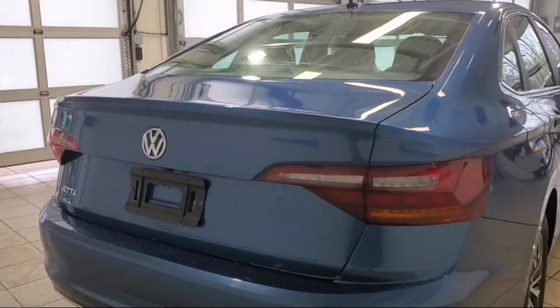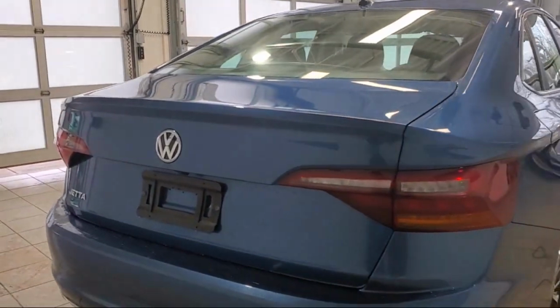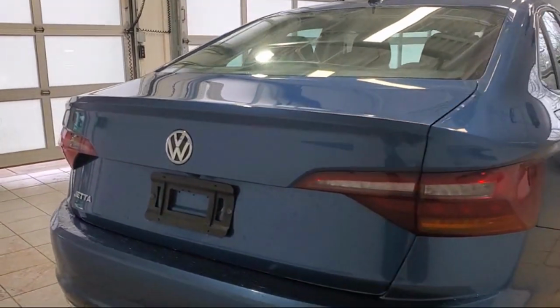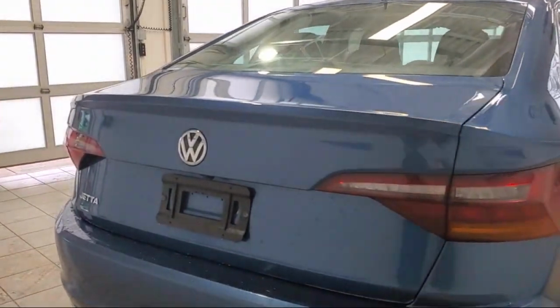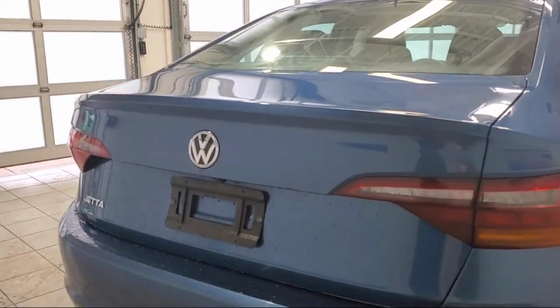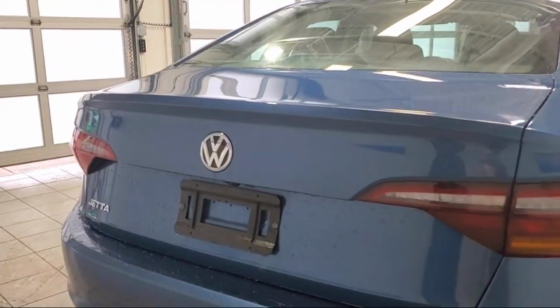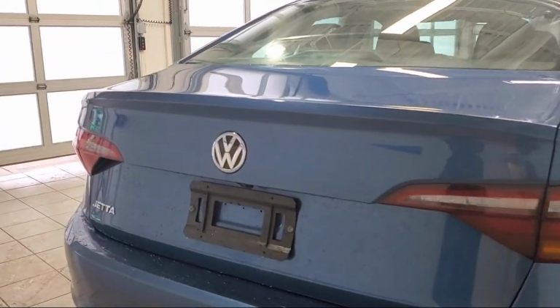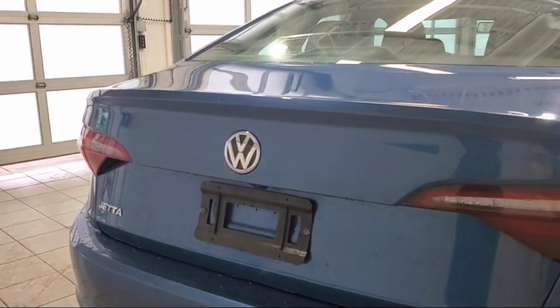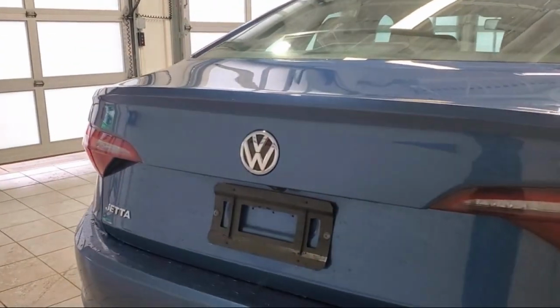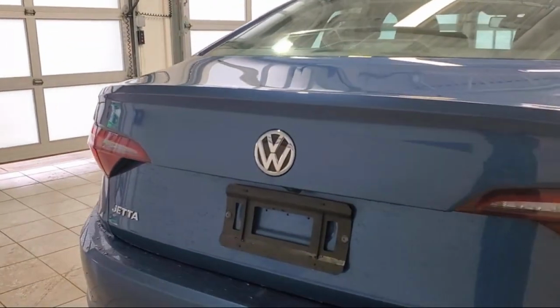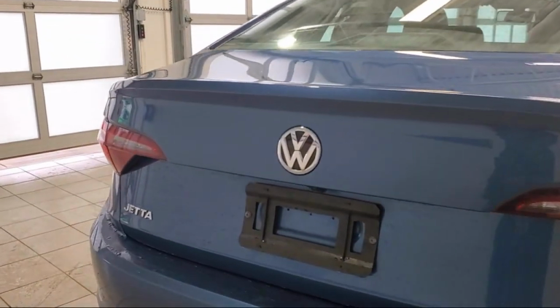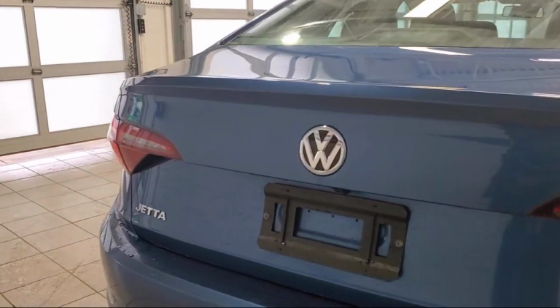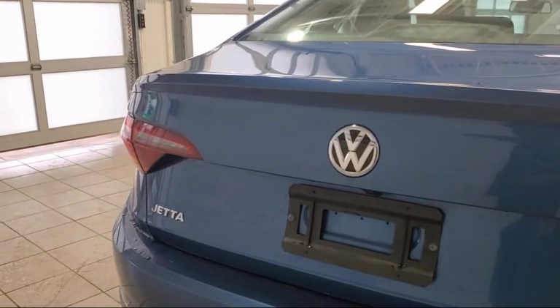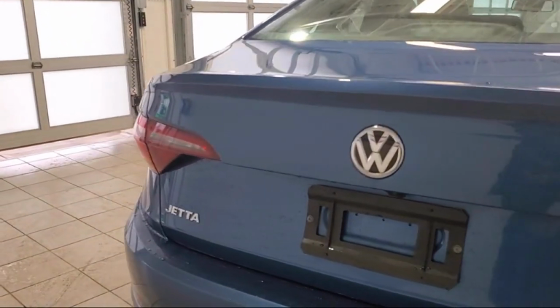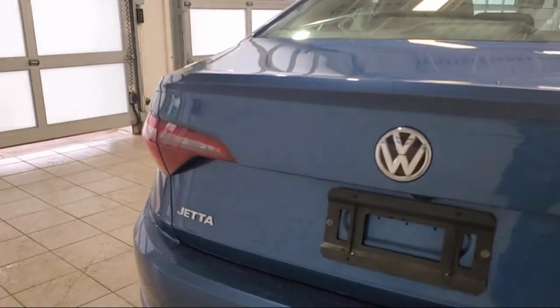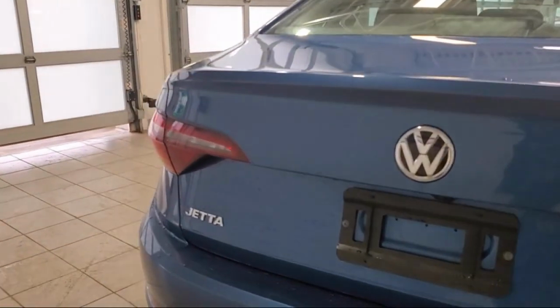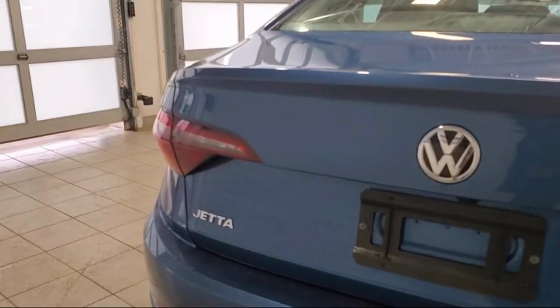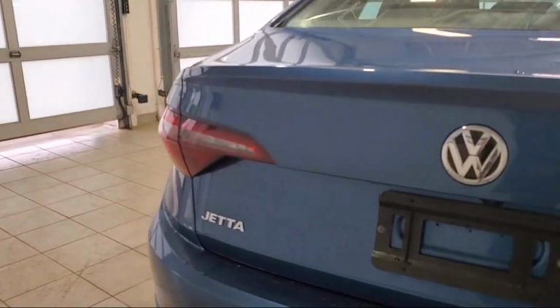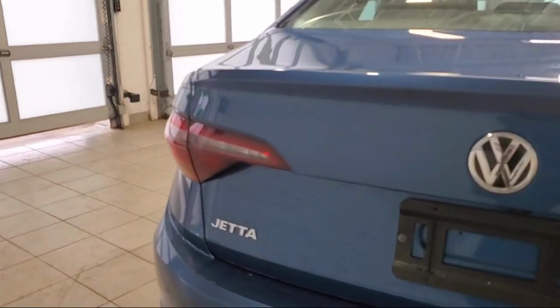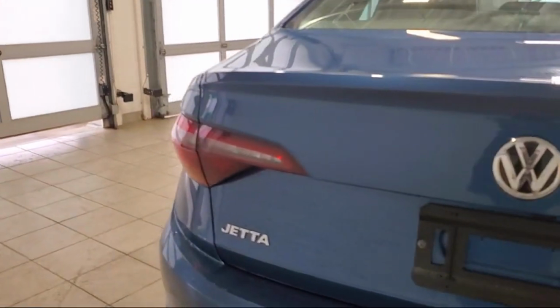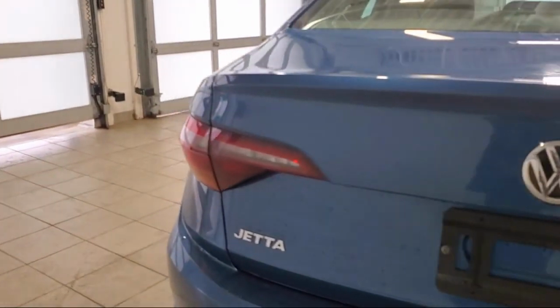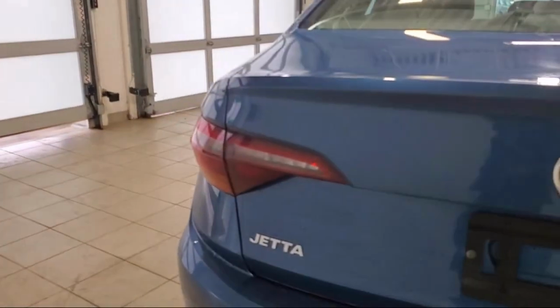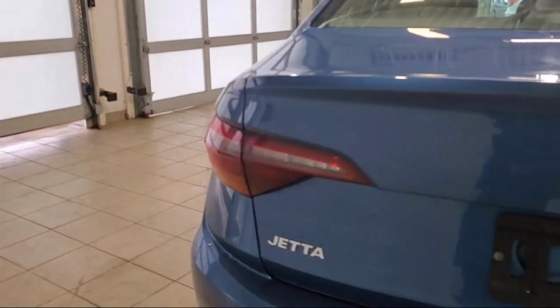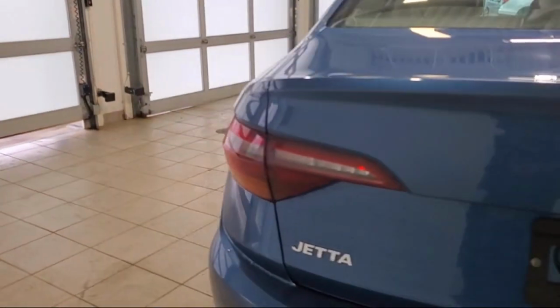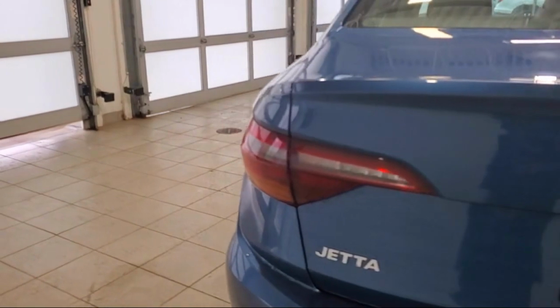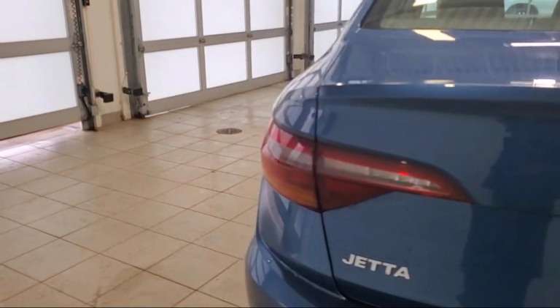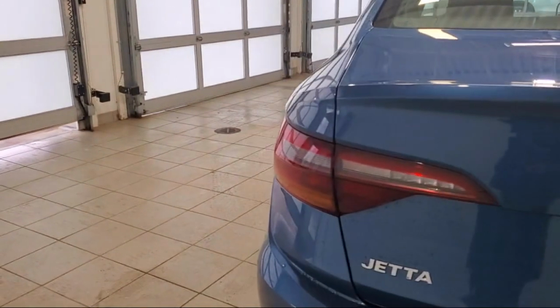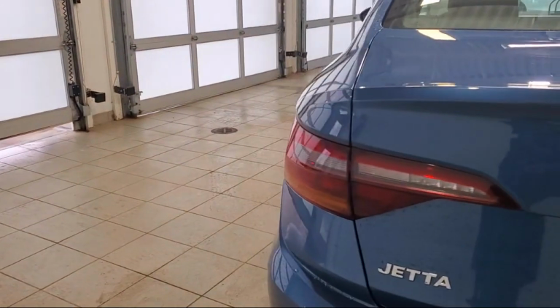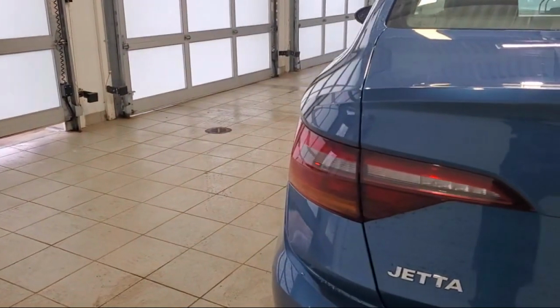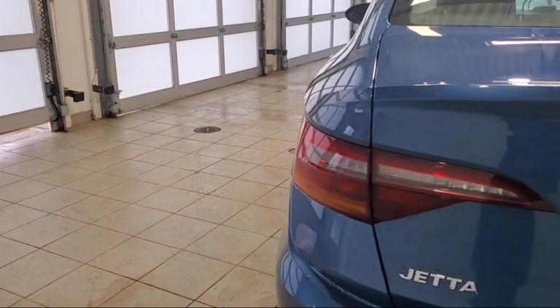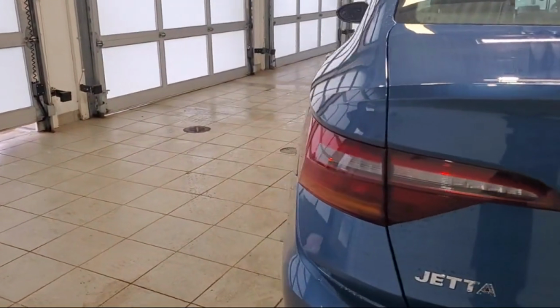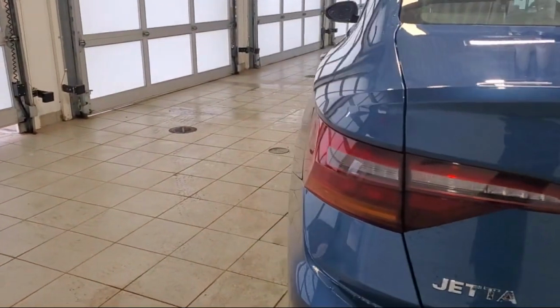Bluetooth auxiliary audio input, steering wheel mounted cruise control, and much more.